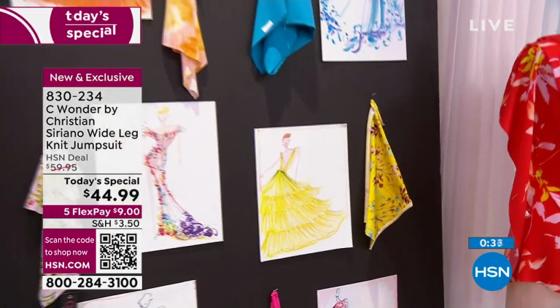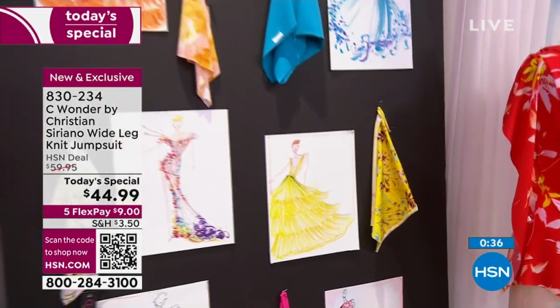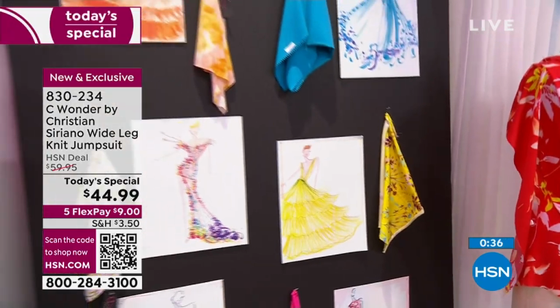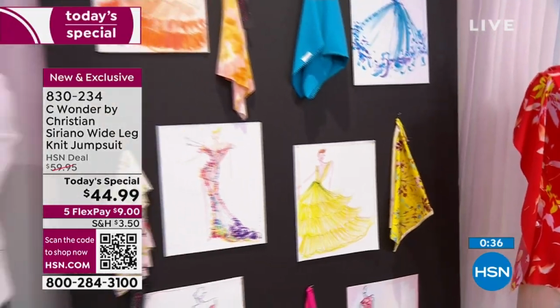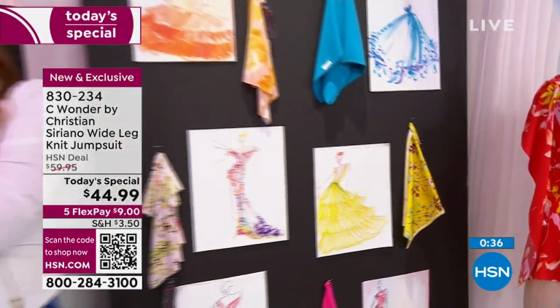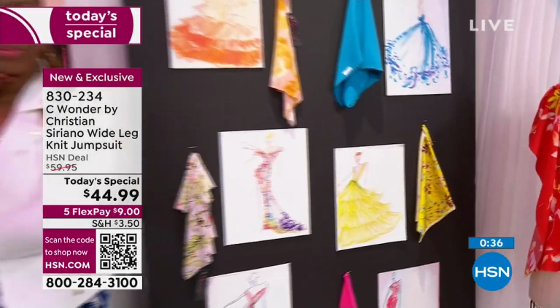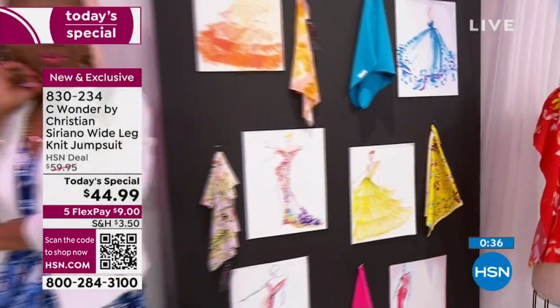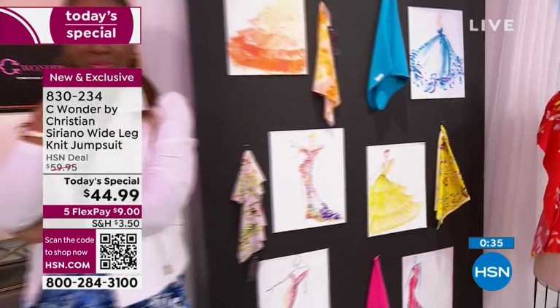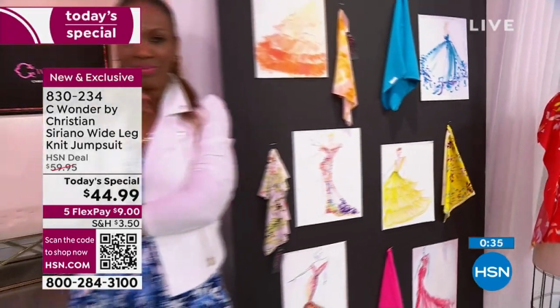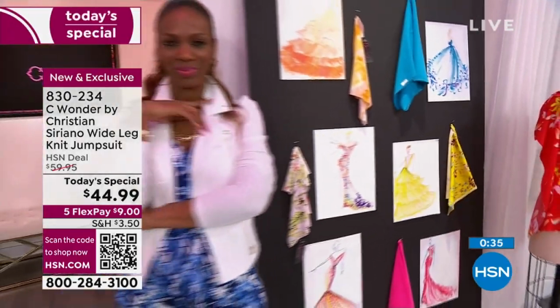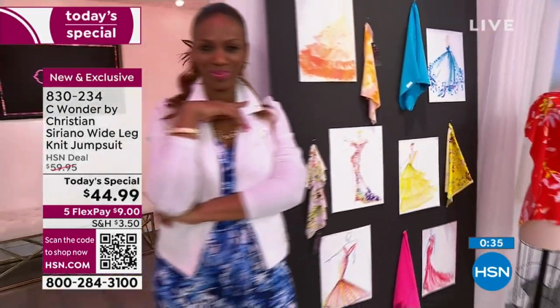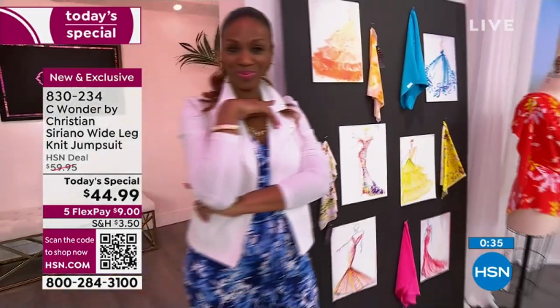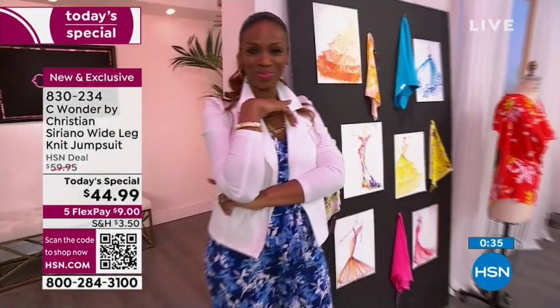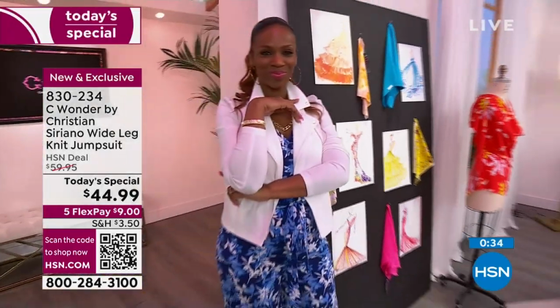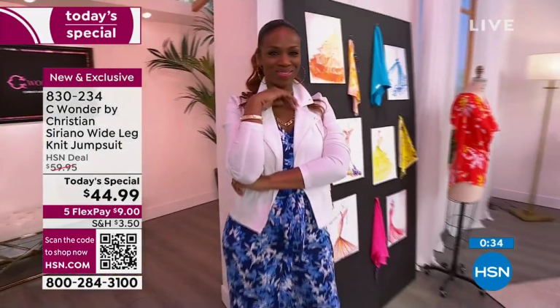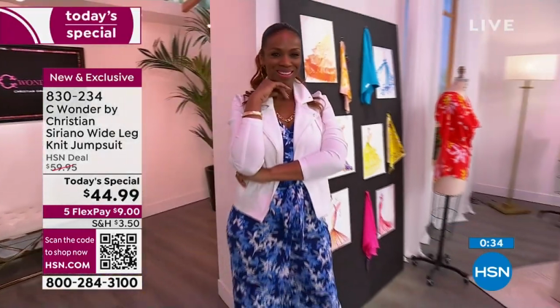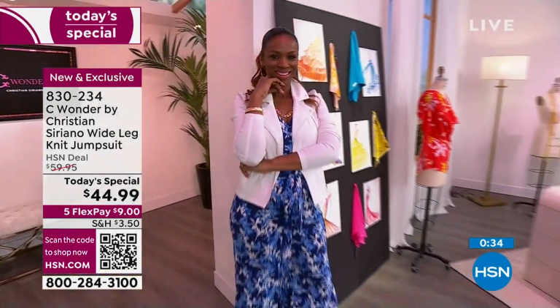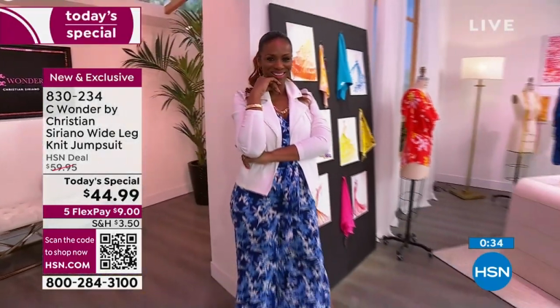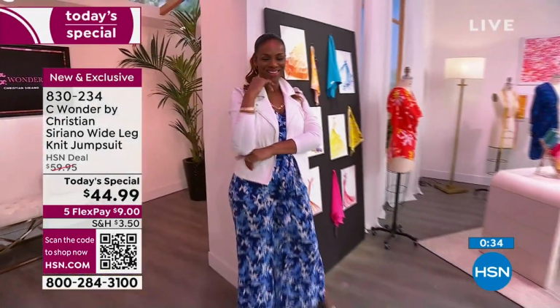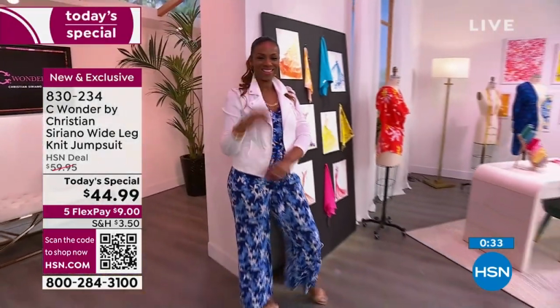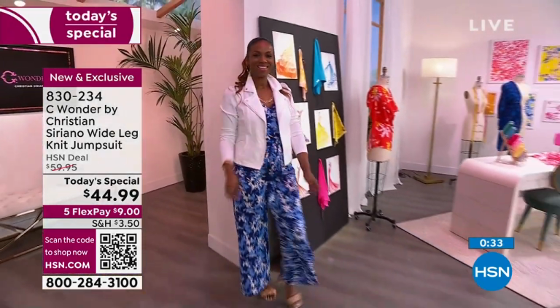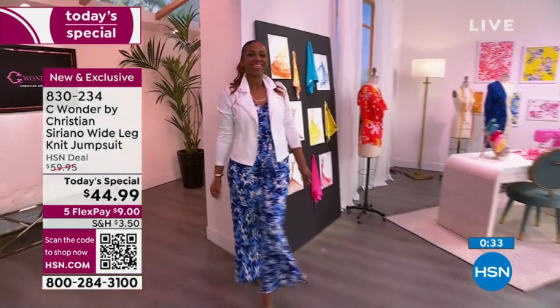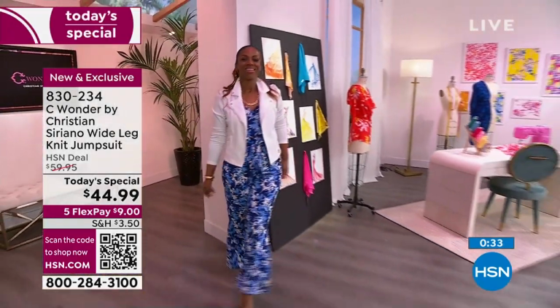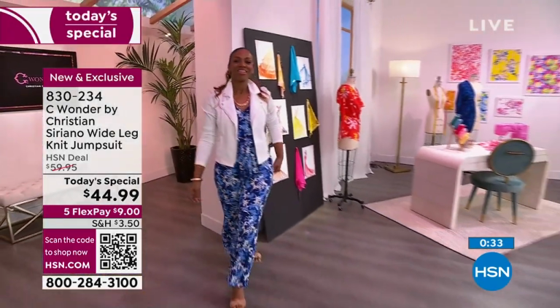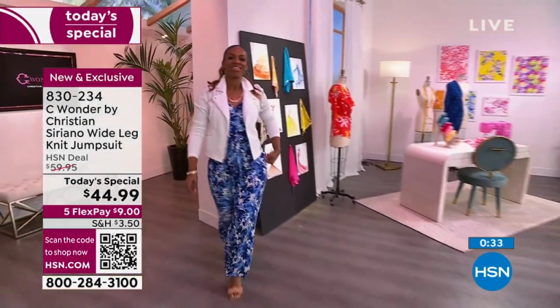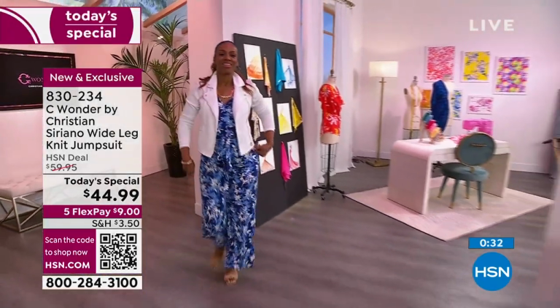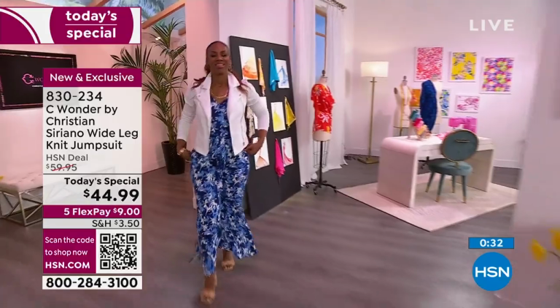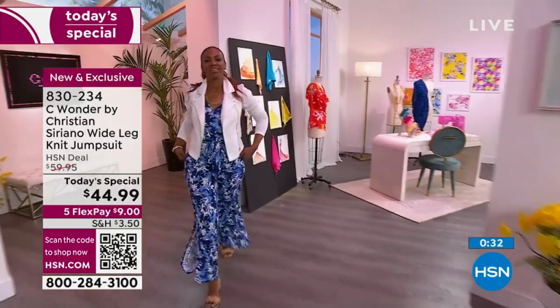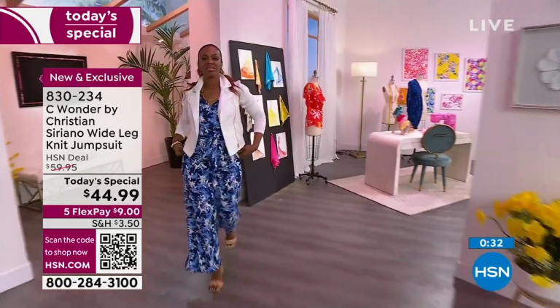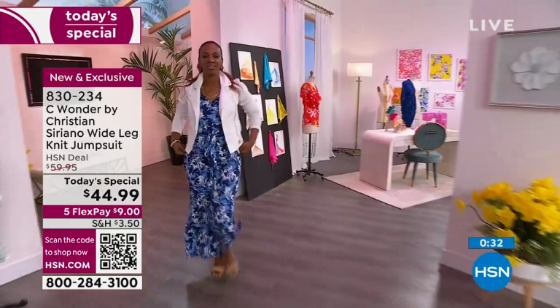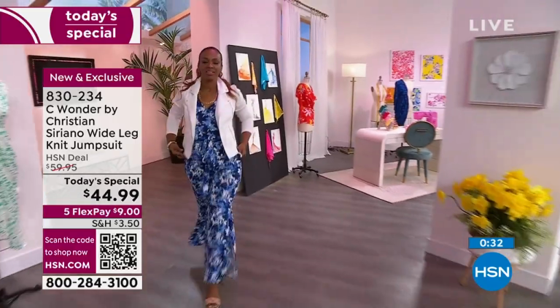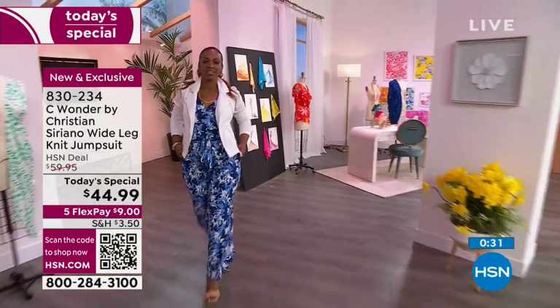The item number is 830234. Let's talk about the additional pieces. I know the moto jacket is a great look, so check hsn.com for details from Christian. We also want to talk about the extra piece that has been the perfect marriage to the jumpsuit.